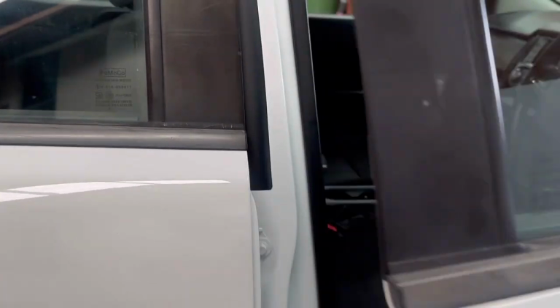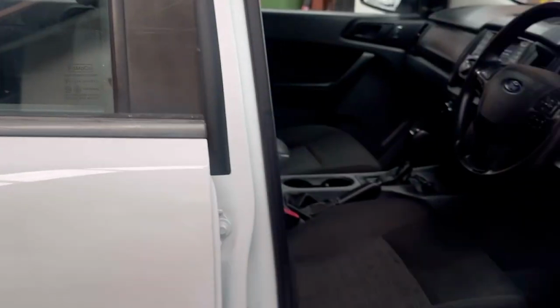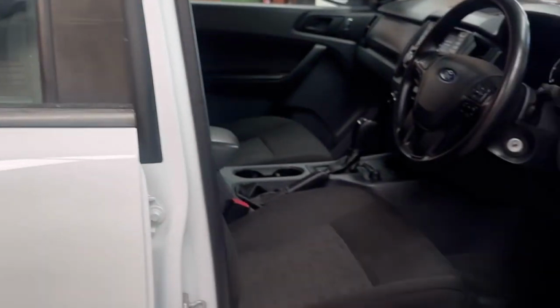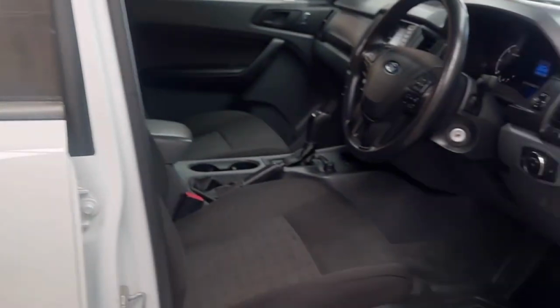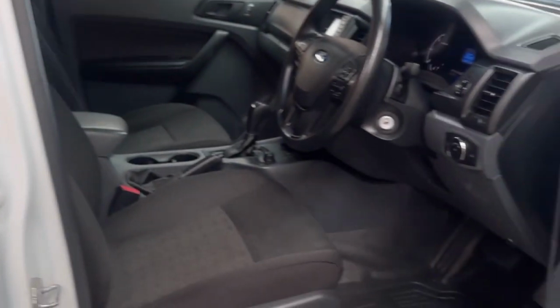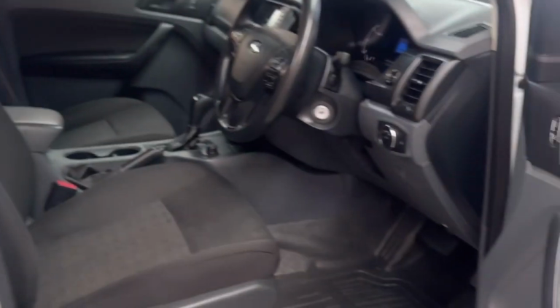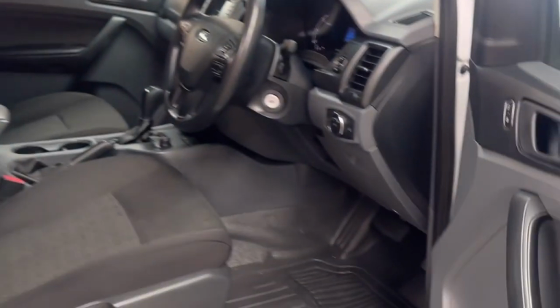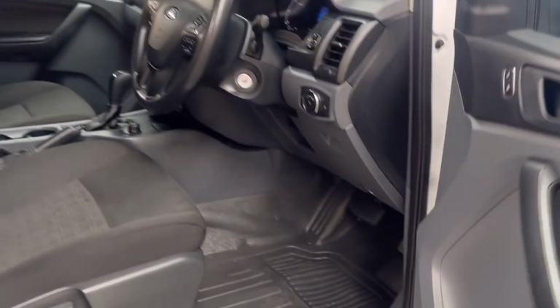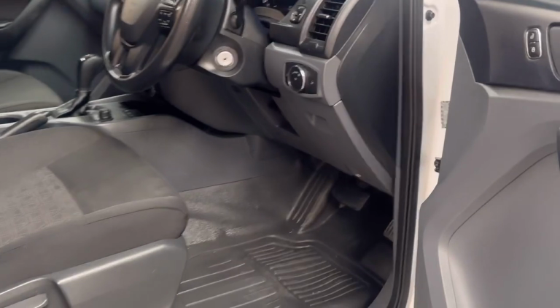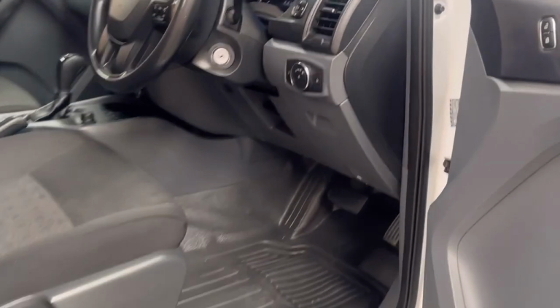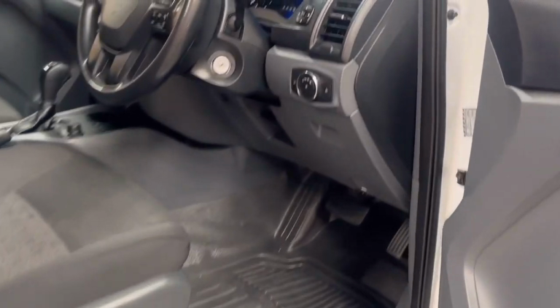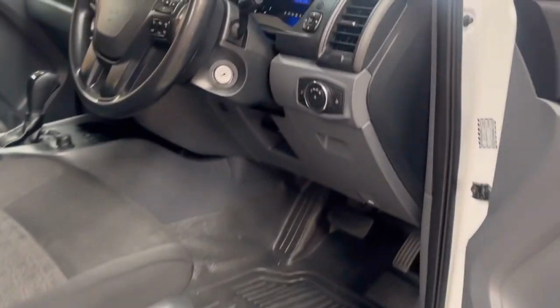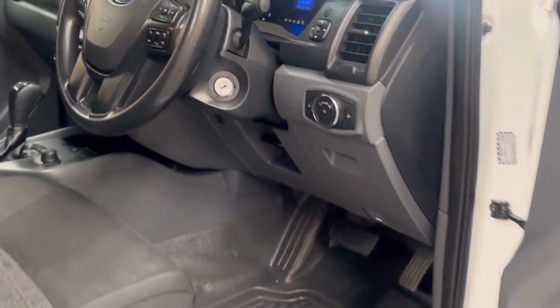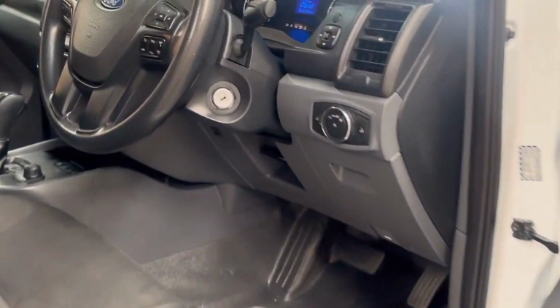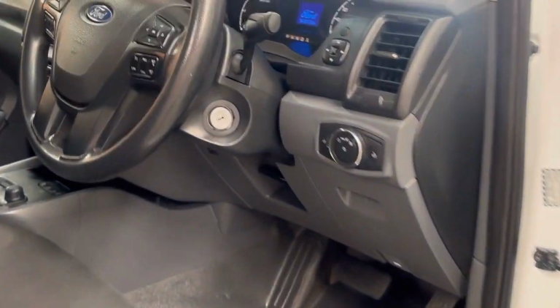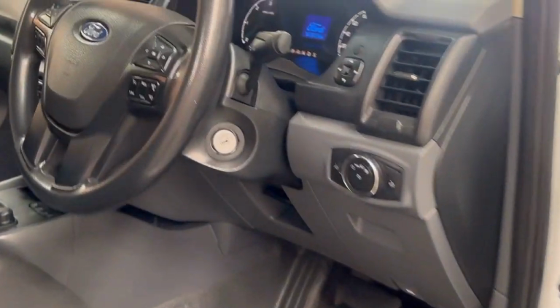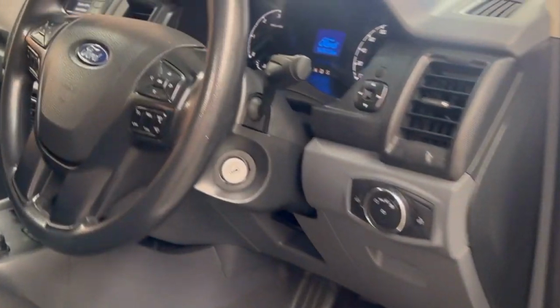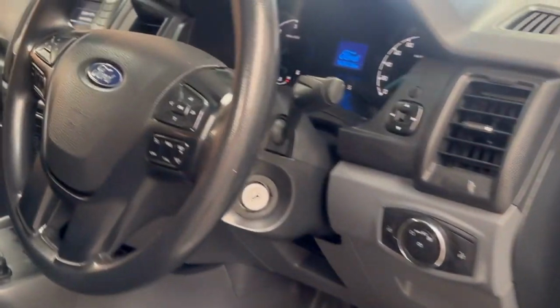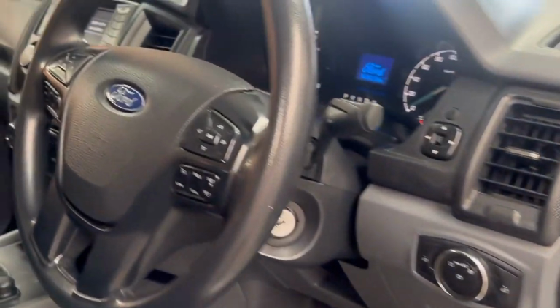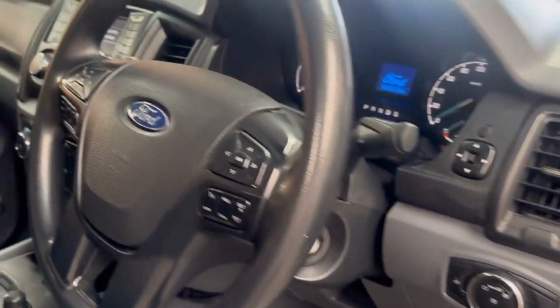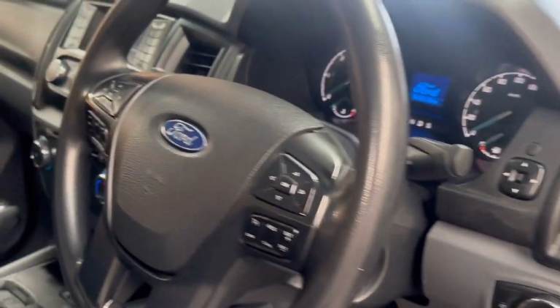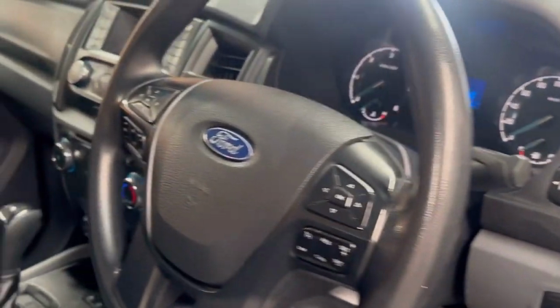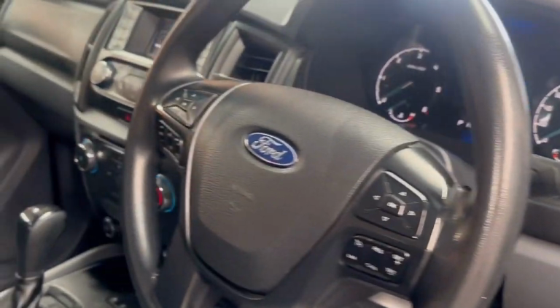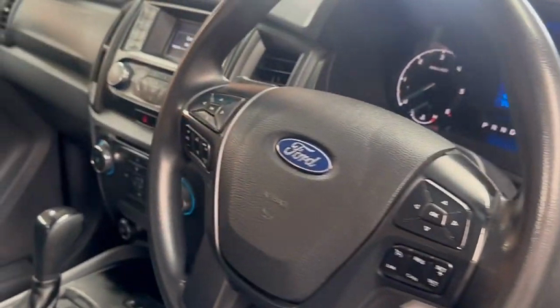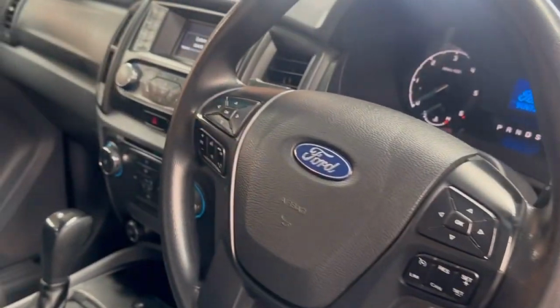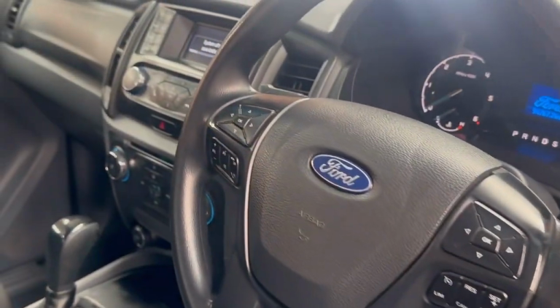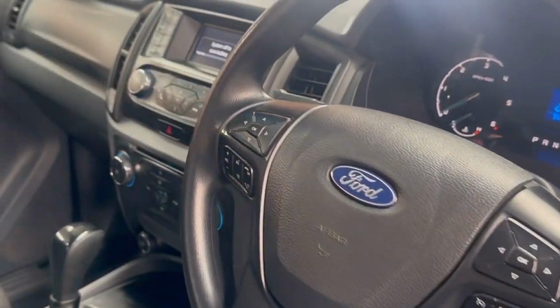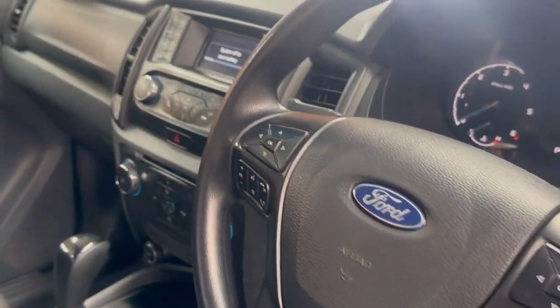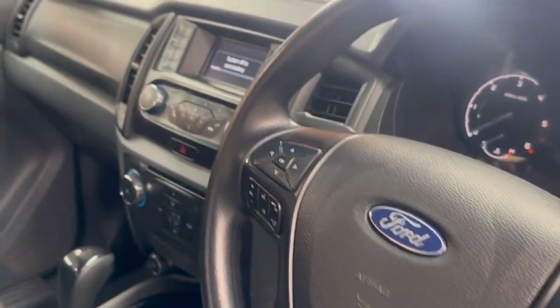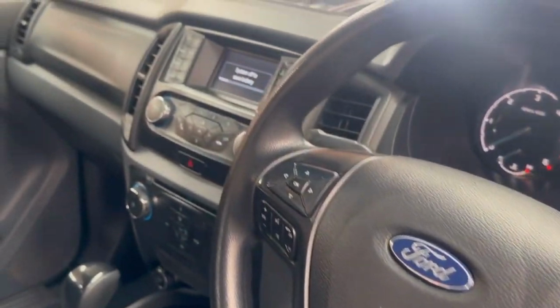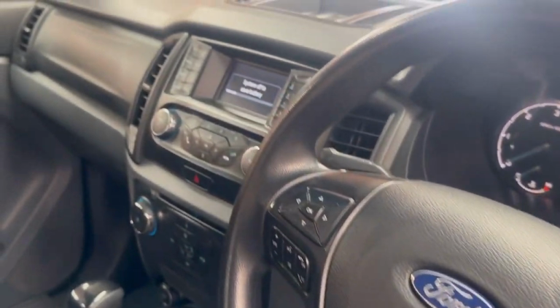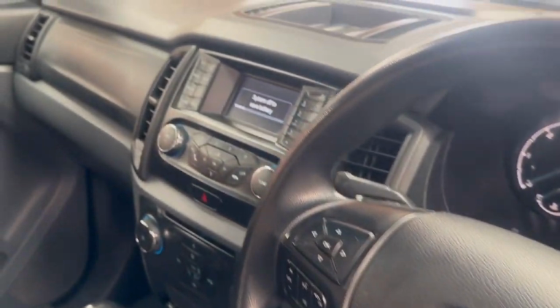It does have a multifunctional steering wheel, cruise control, Bluetooth — all the modern stuff that you want.